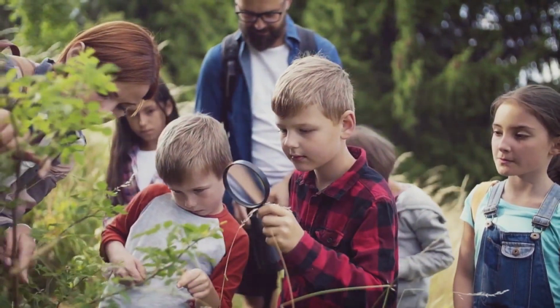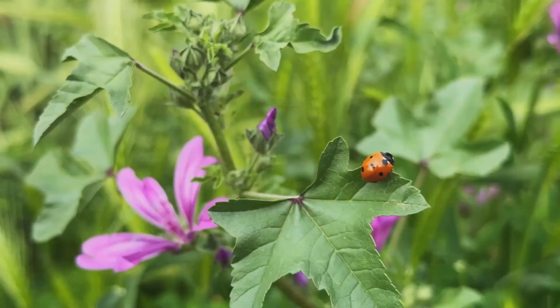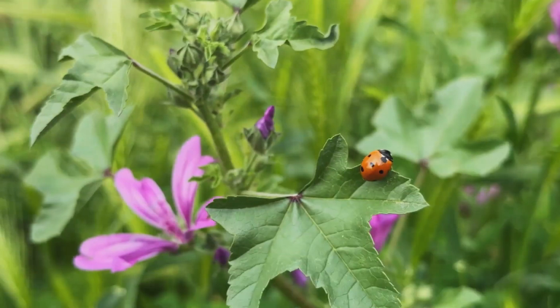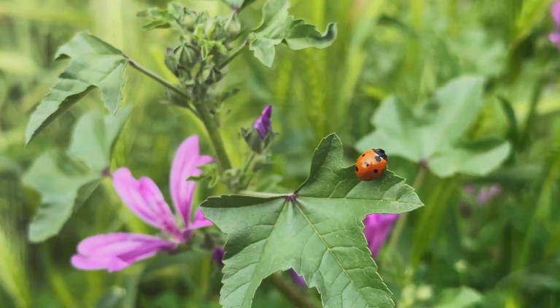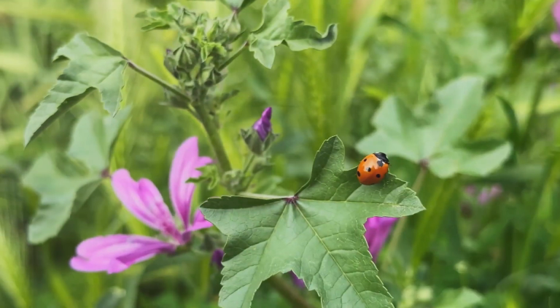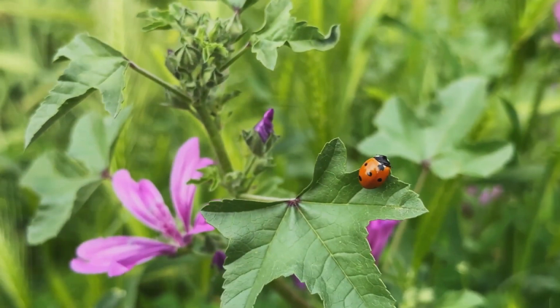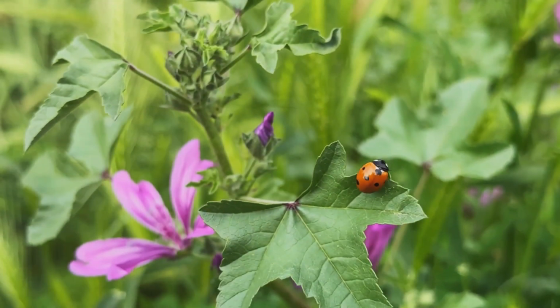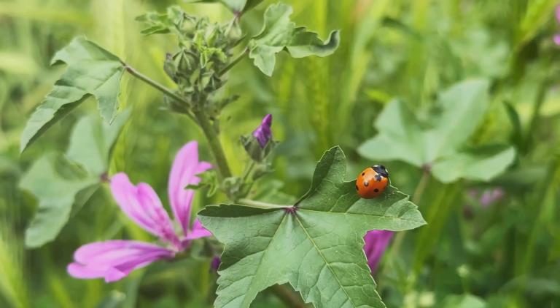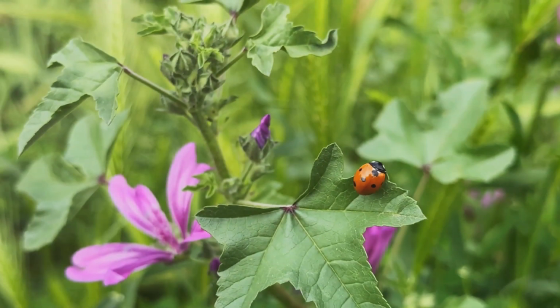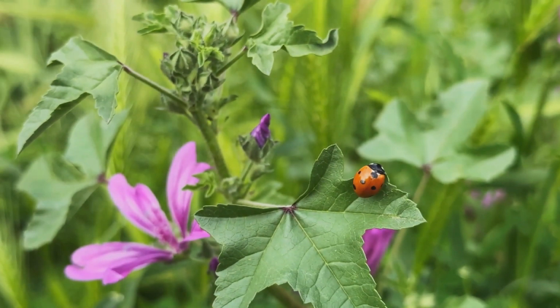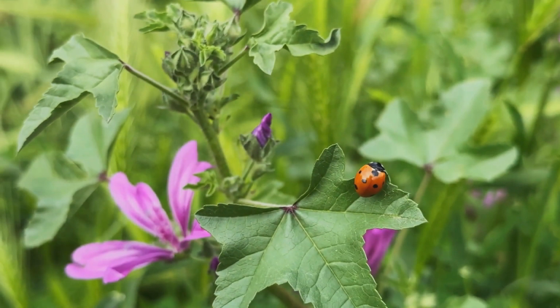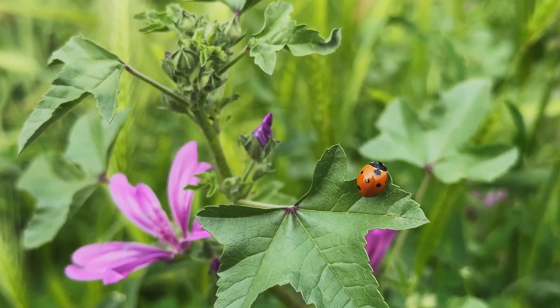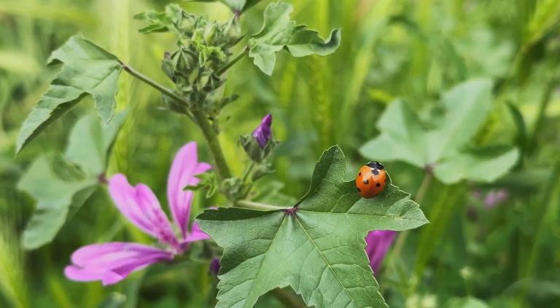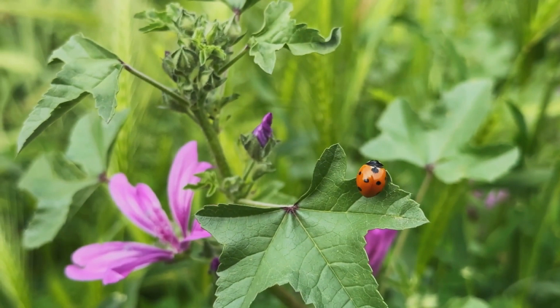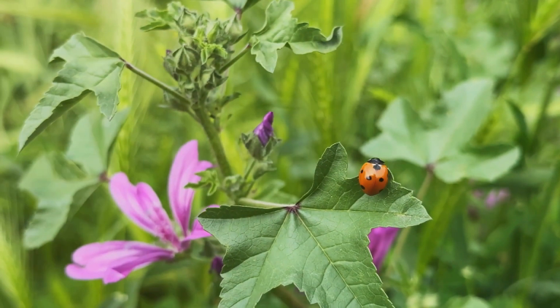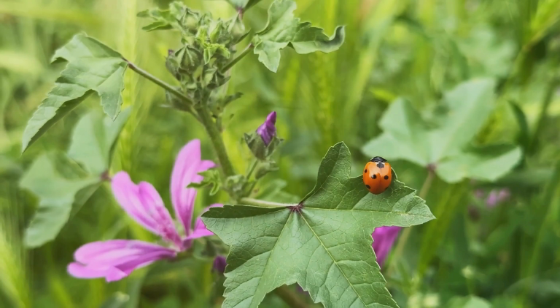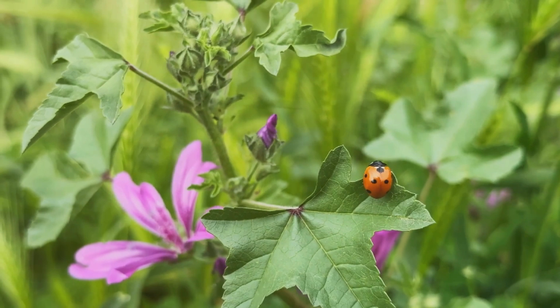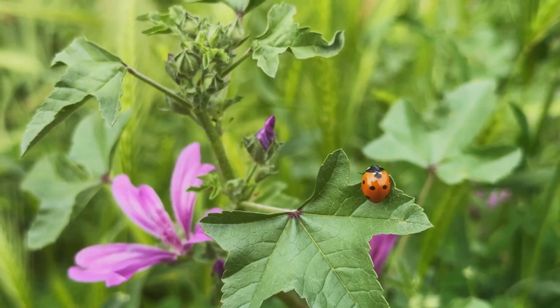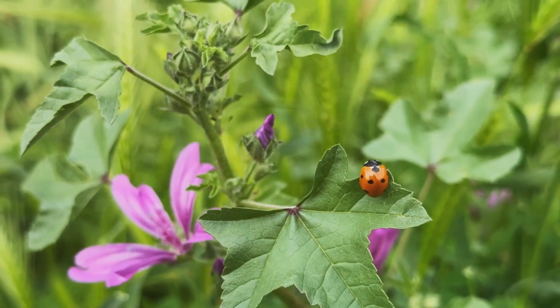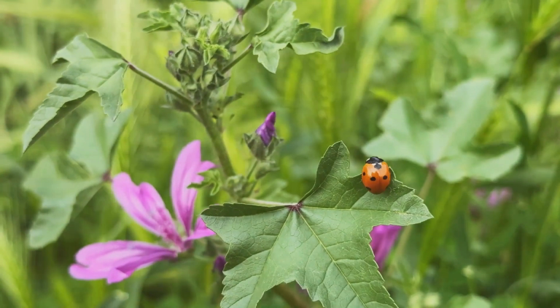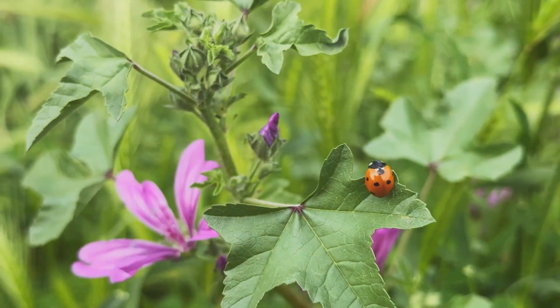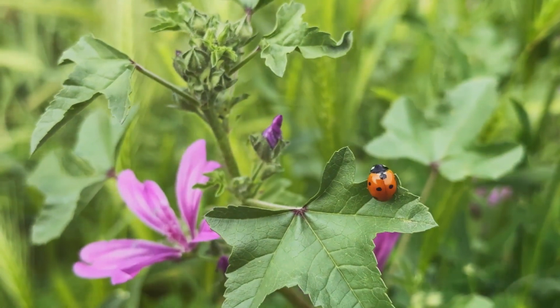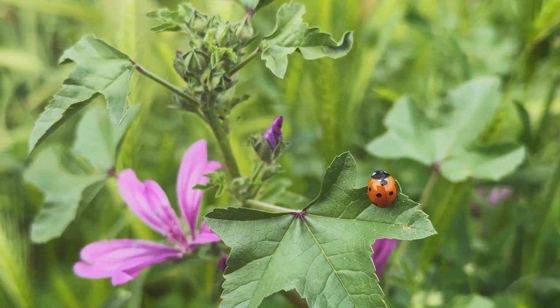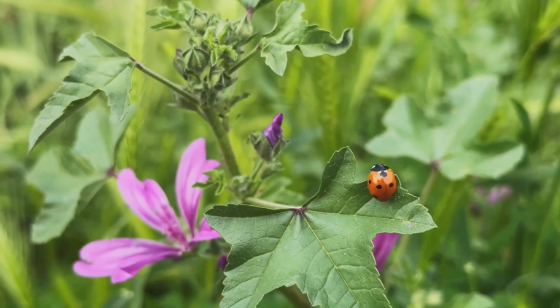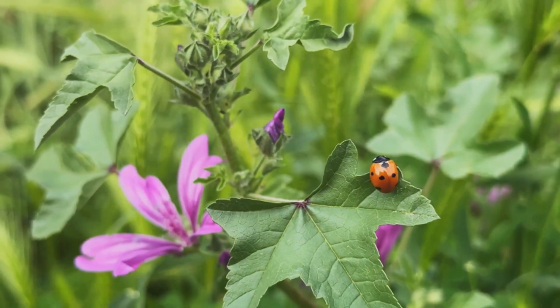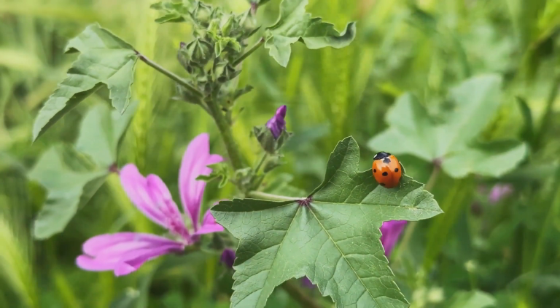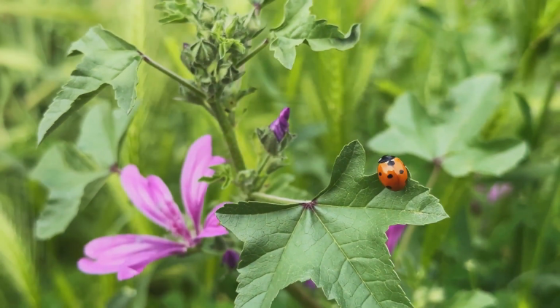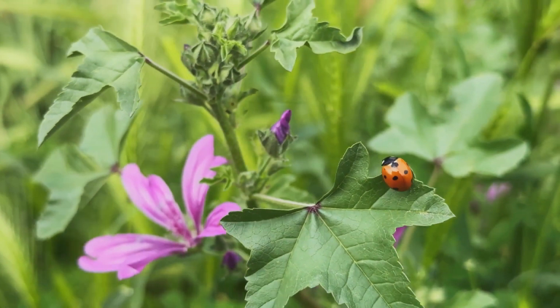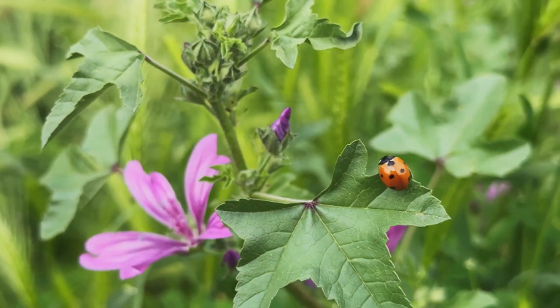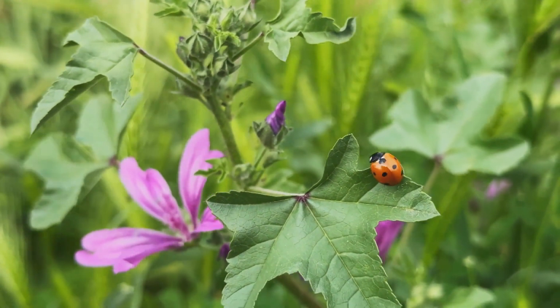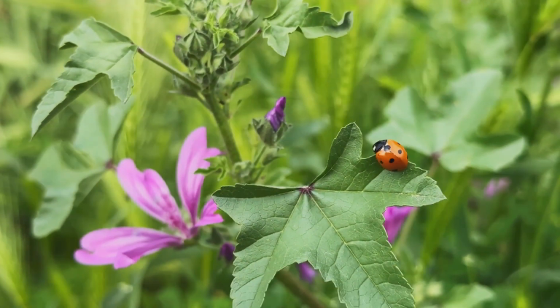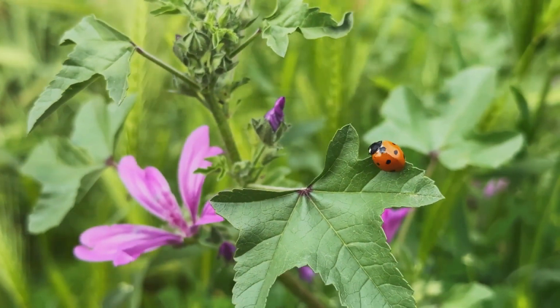We'll discover the secrets of ladybugs, apples, carrots, butterflies, chickens, and even frogs.